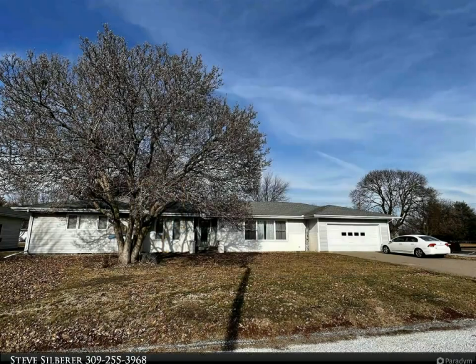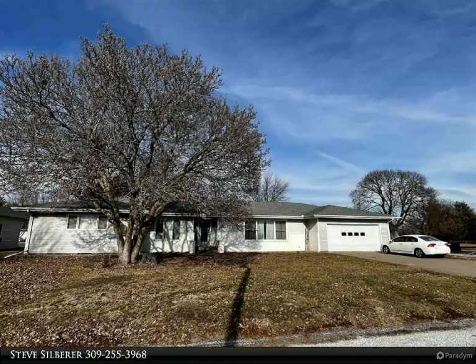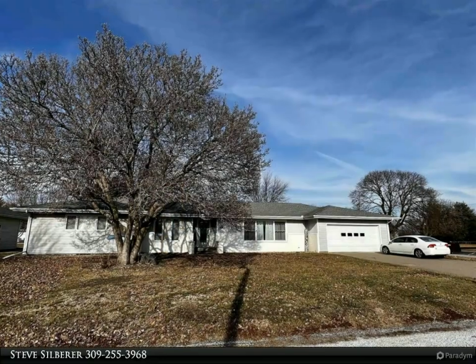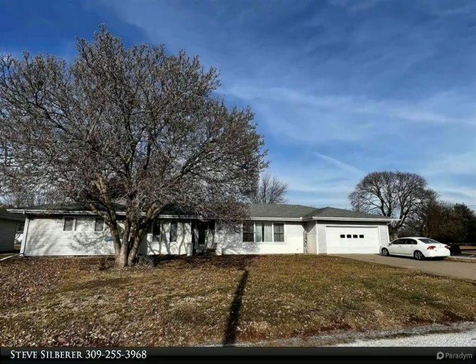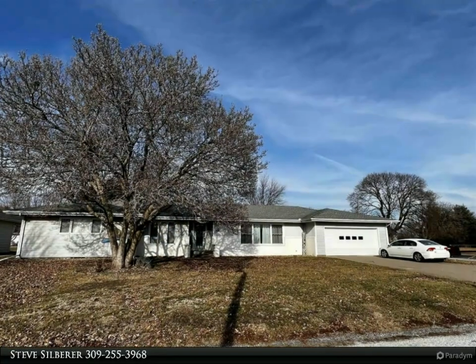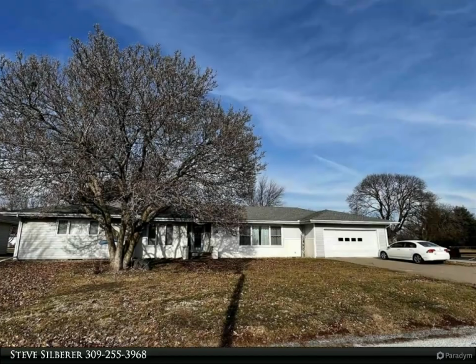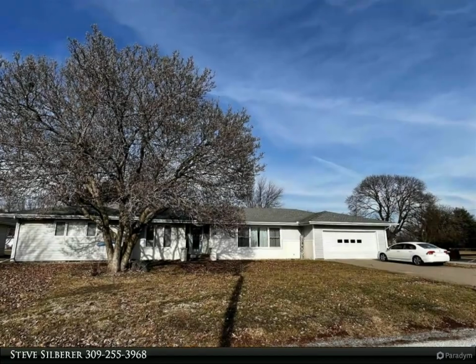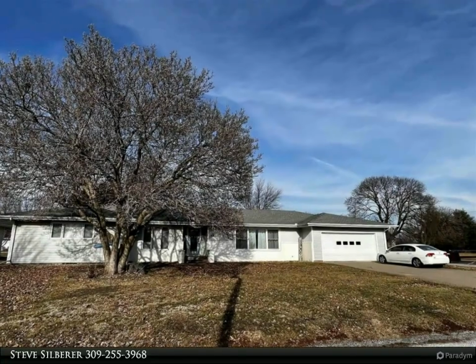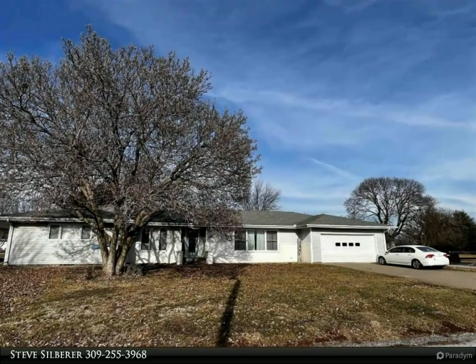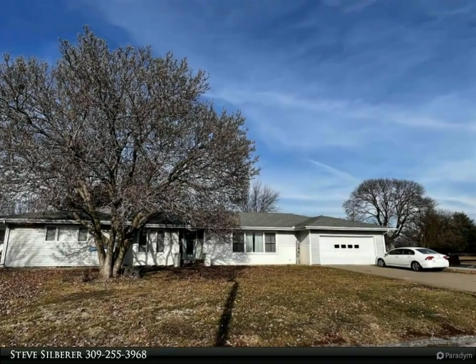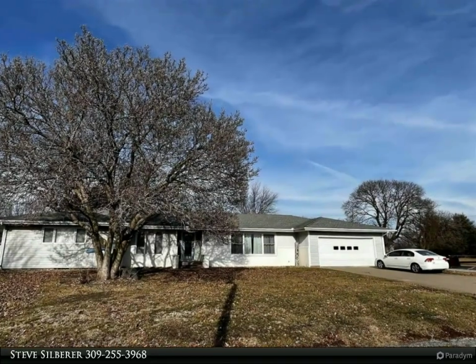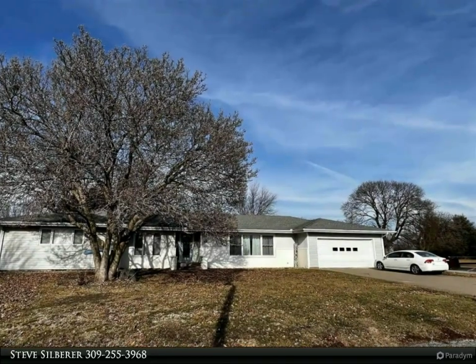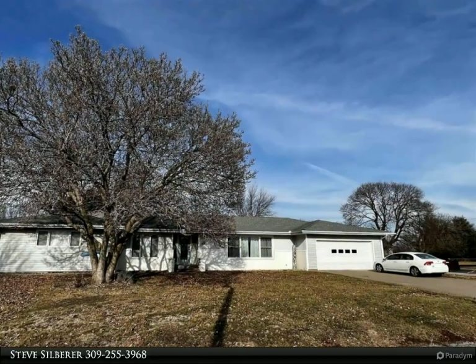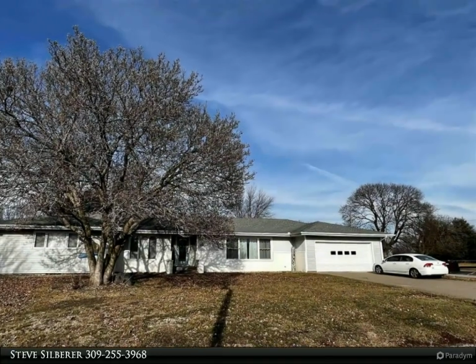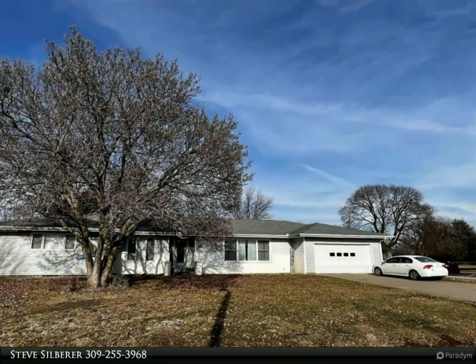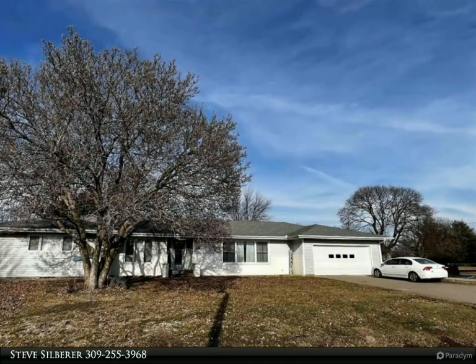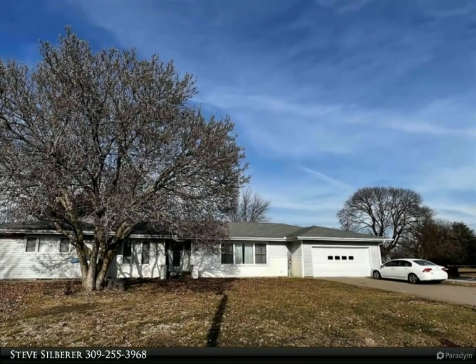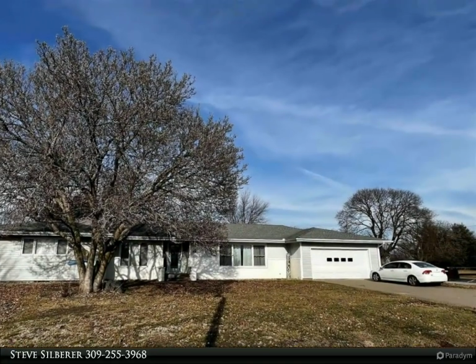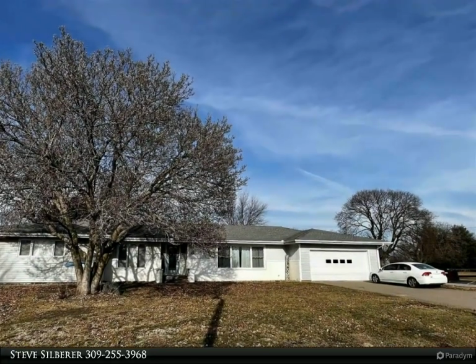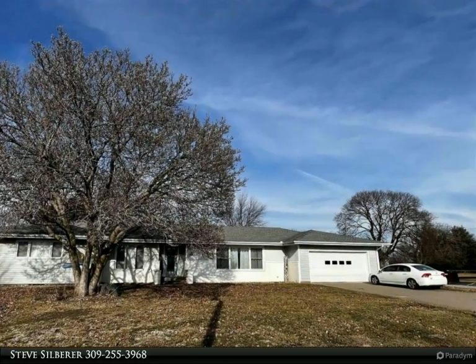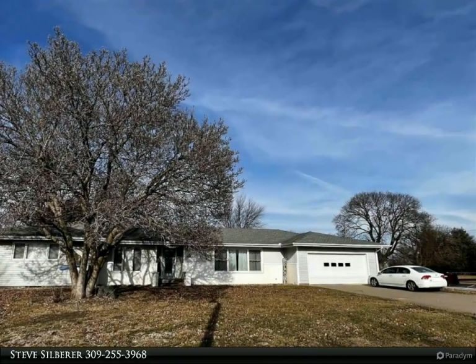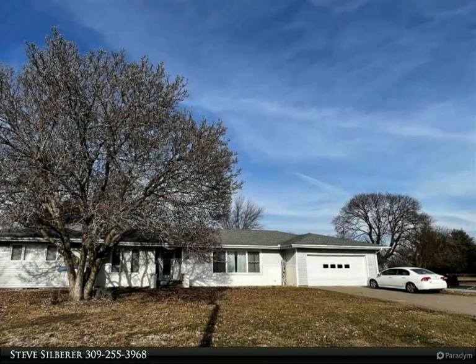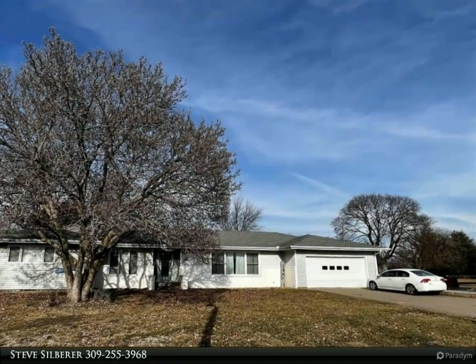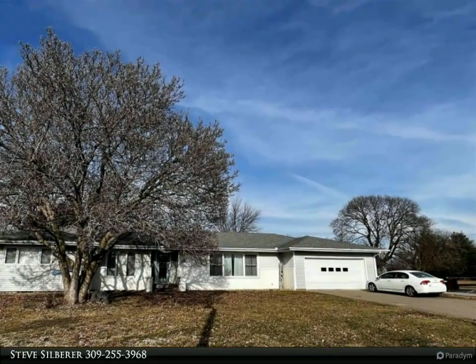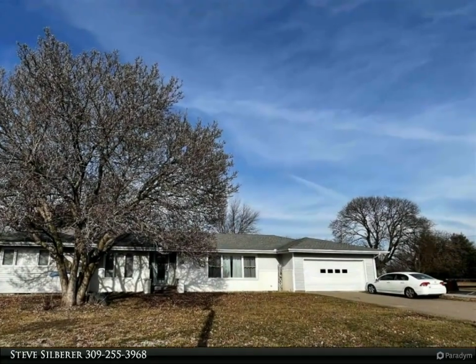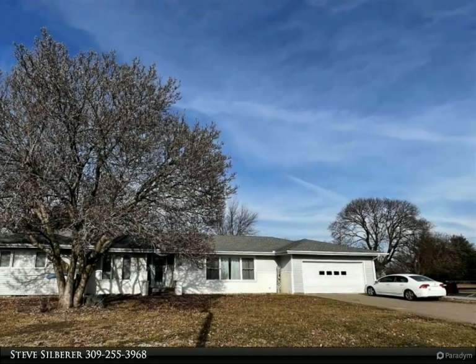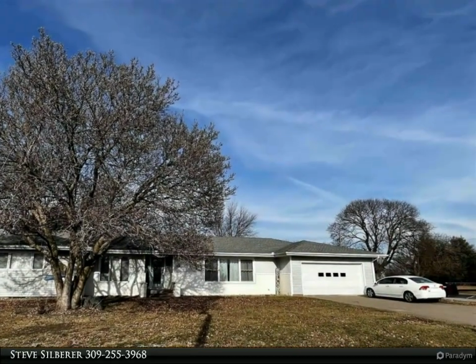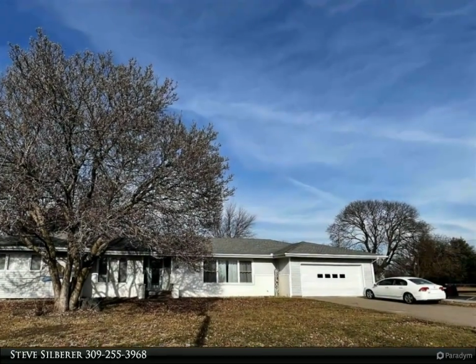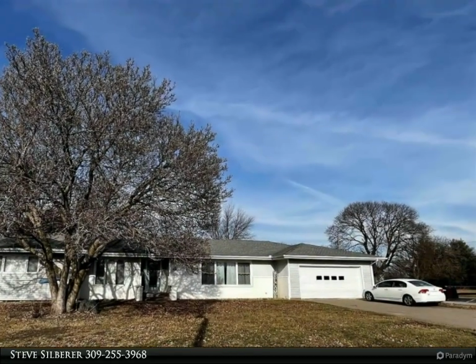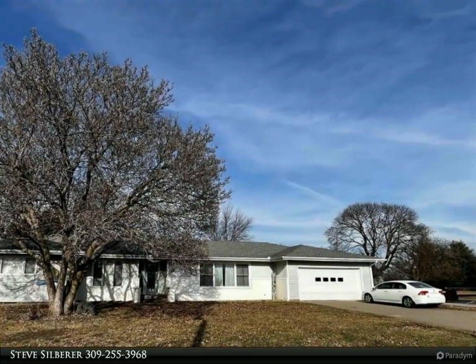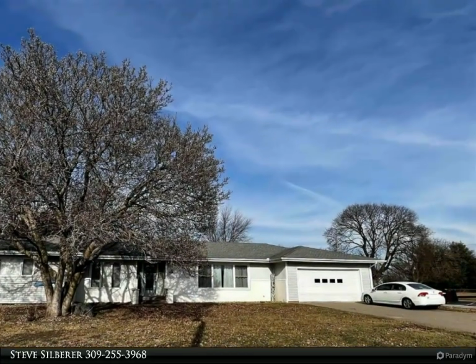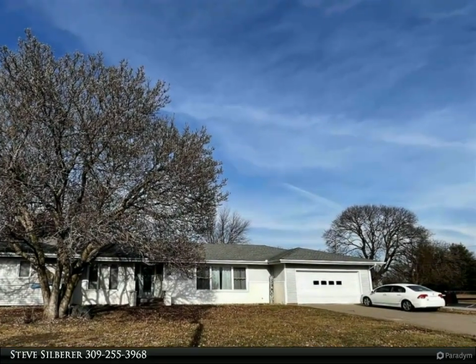This Century 21 Pertam Epperson Inc. property video is presented by Steve Zilberer.